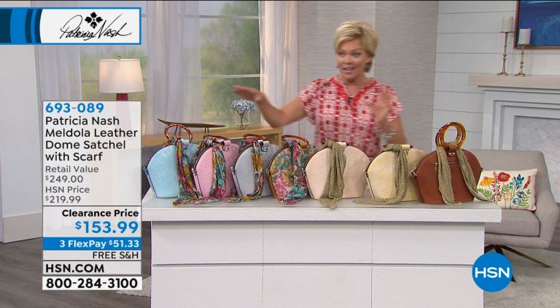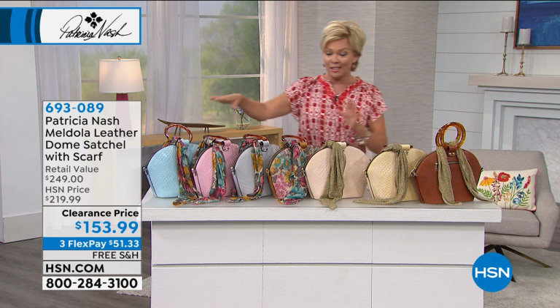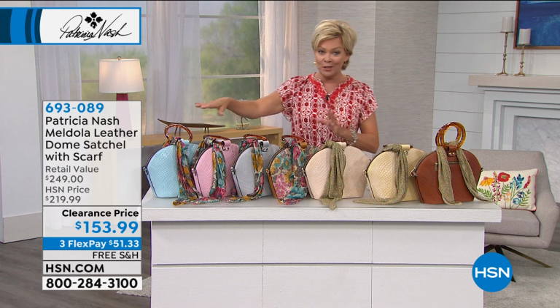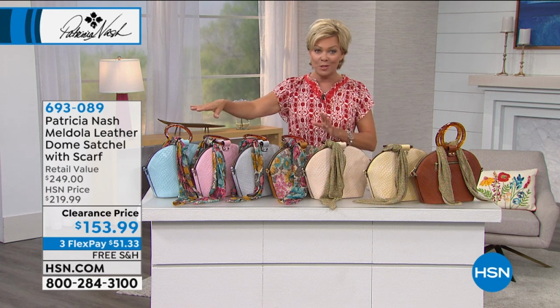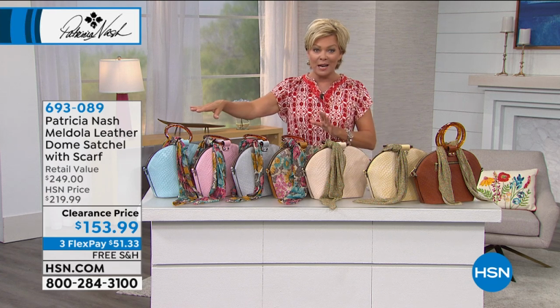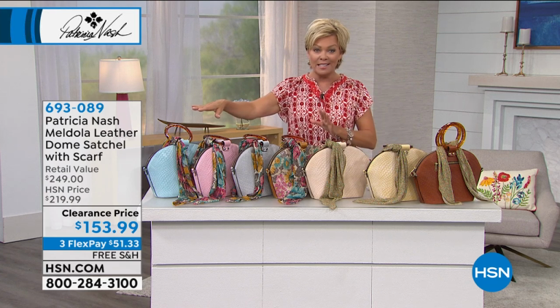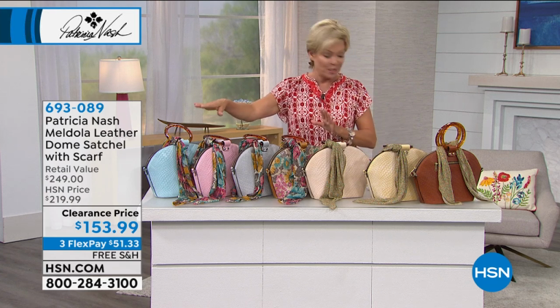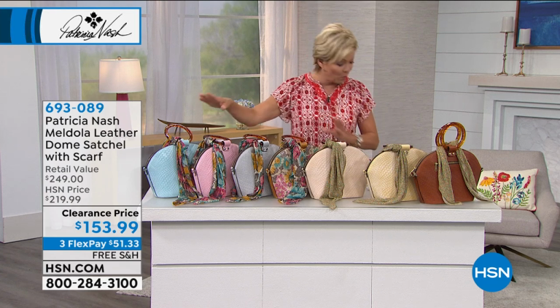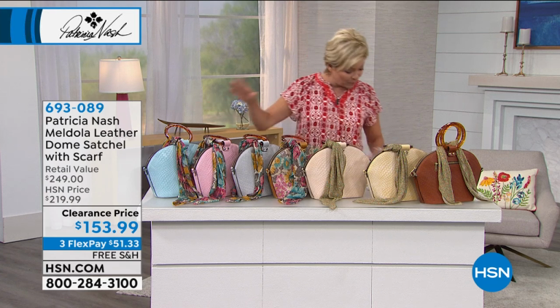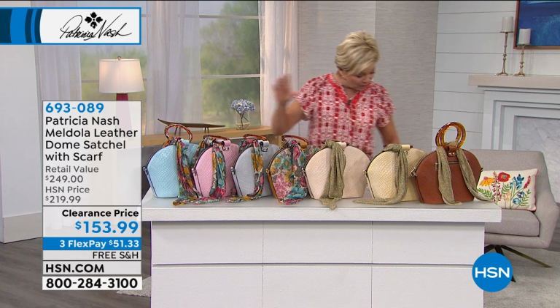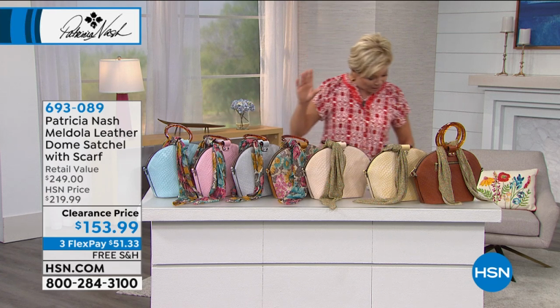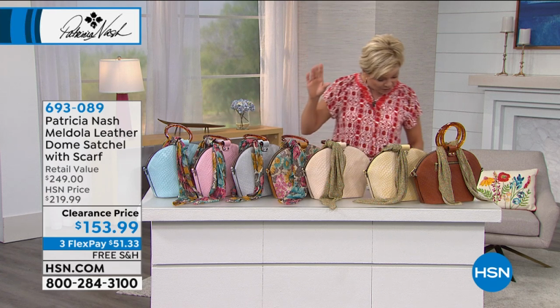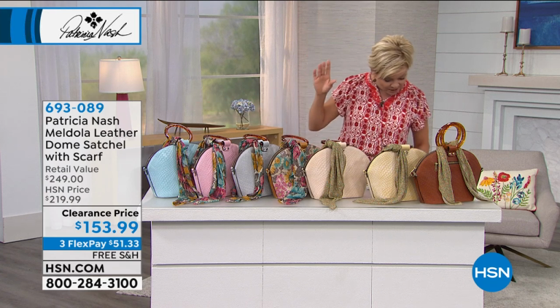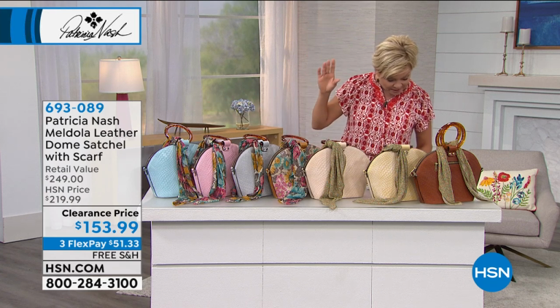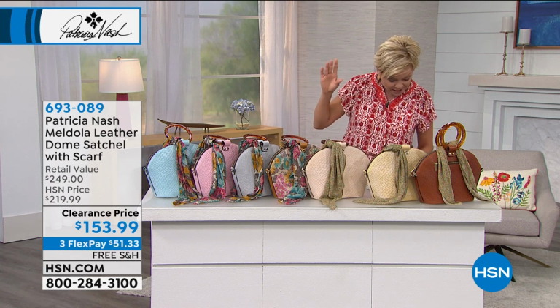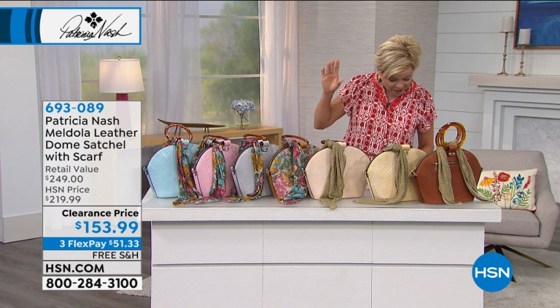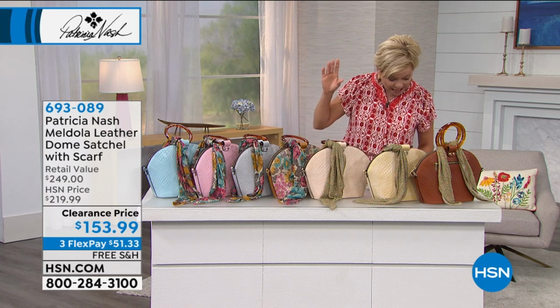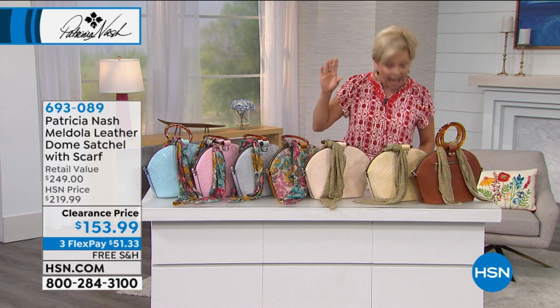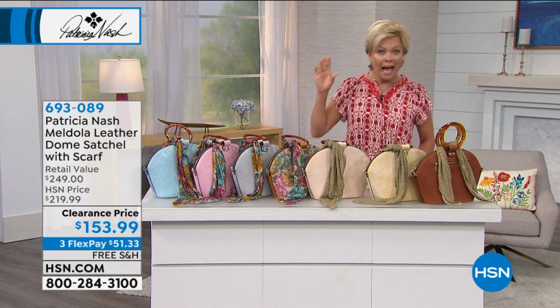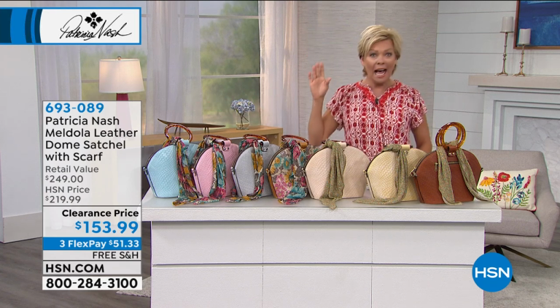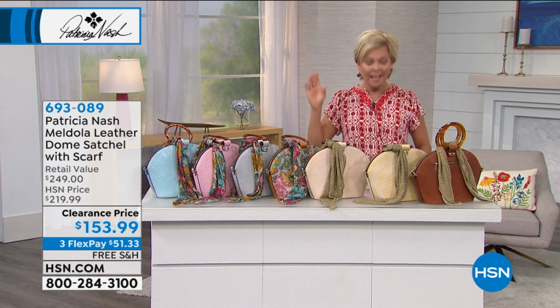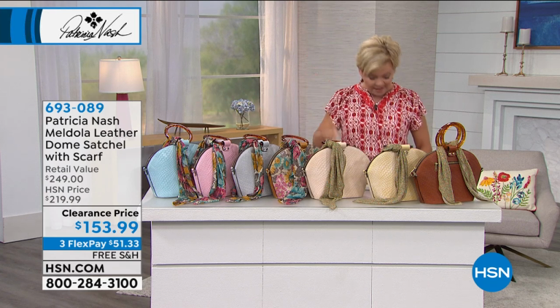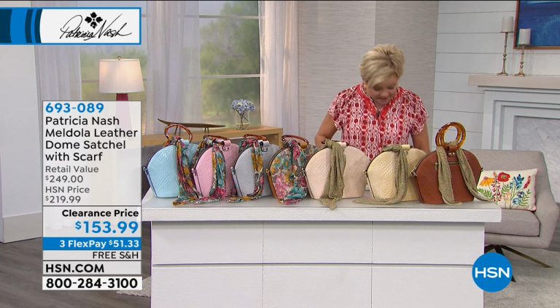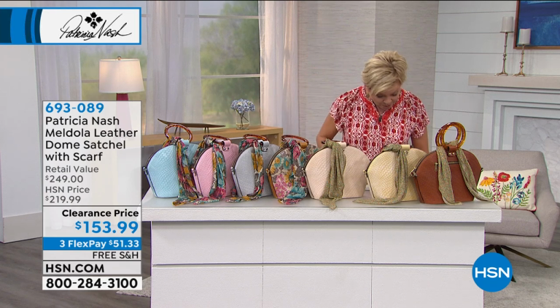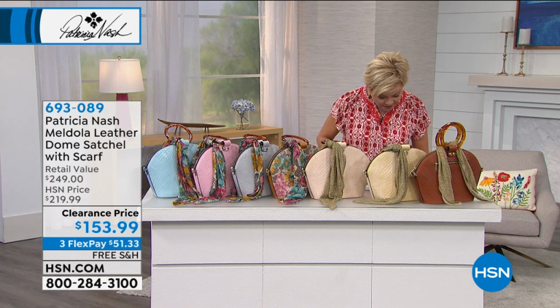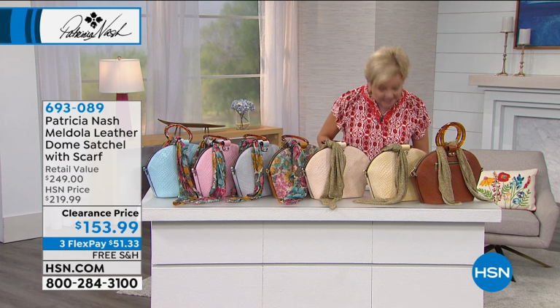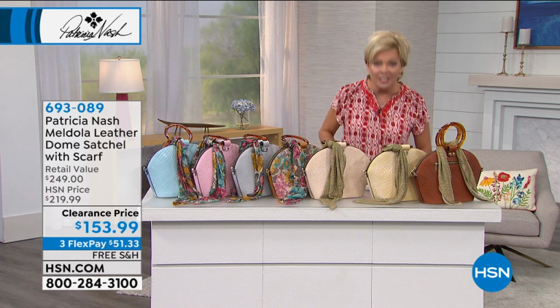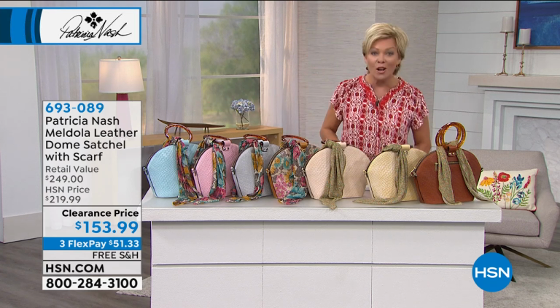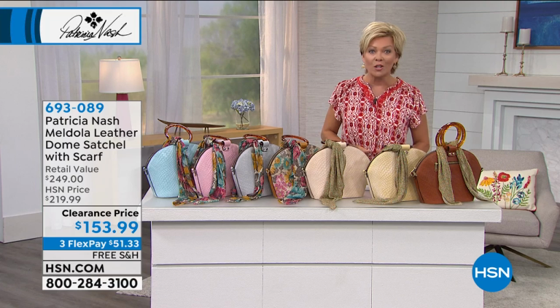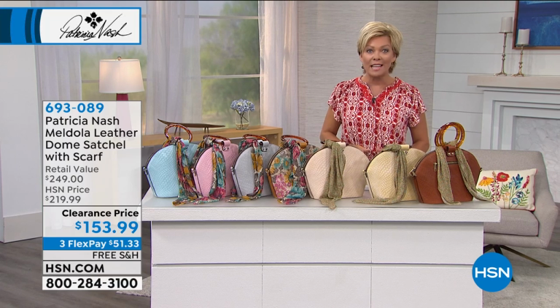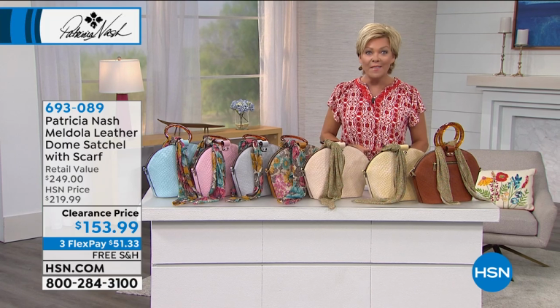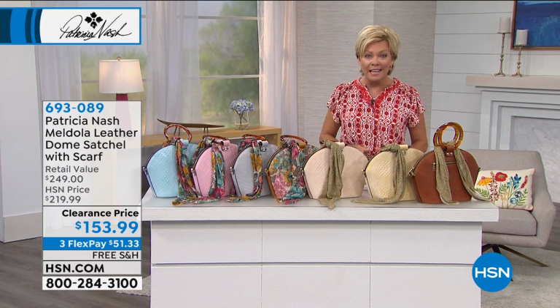This on a clearance price is incredible. Look at how much you're saving here — this is almost a $70 savings.